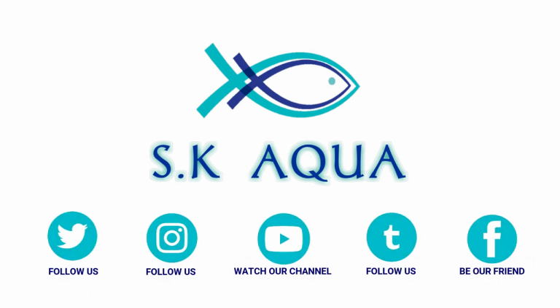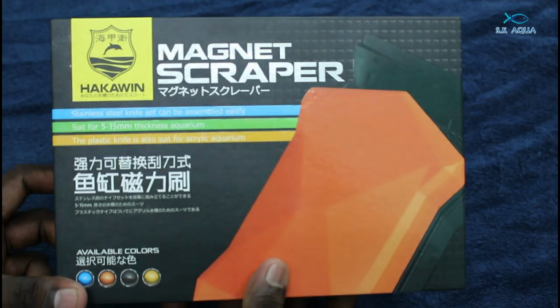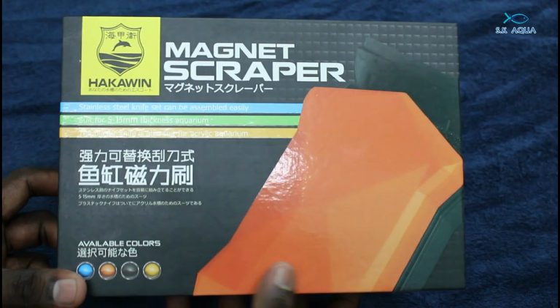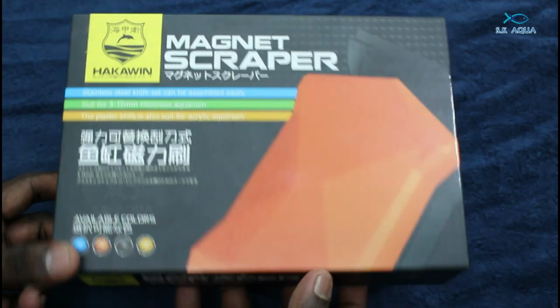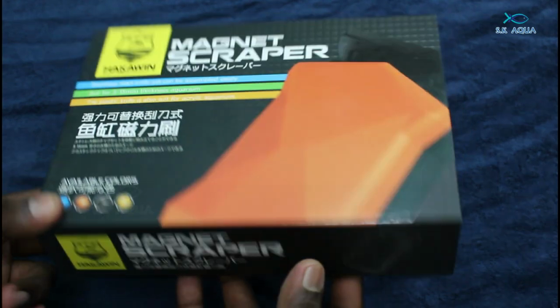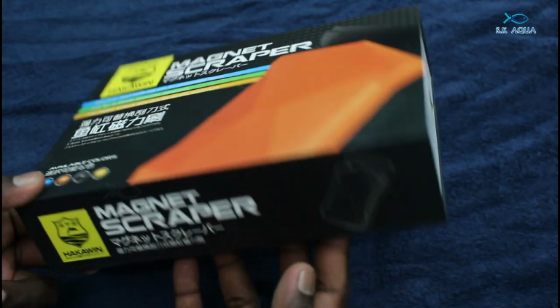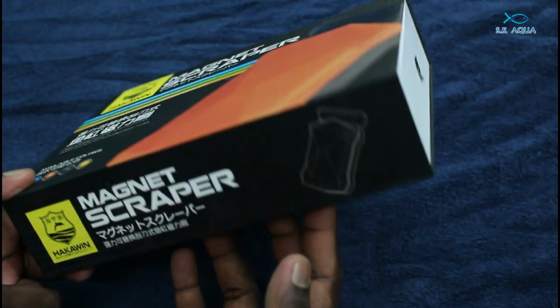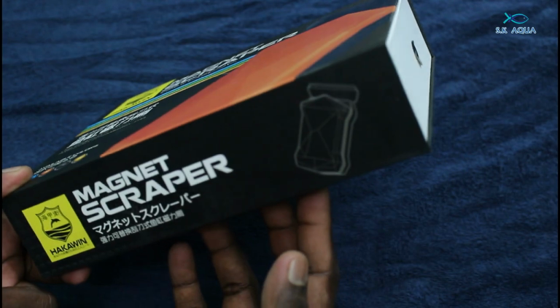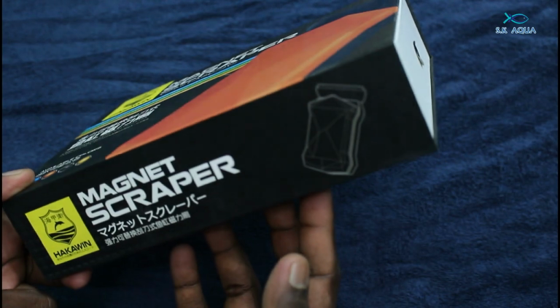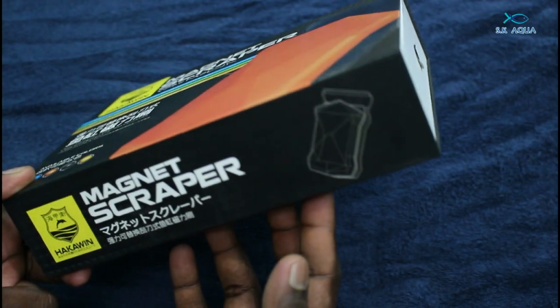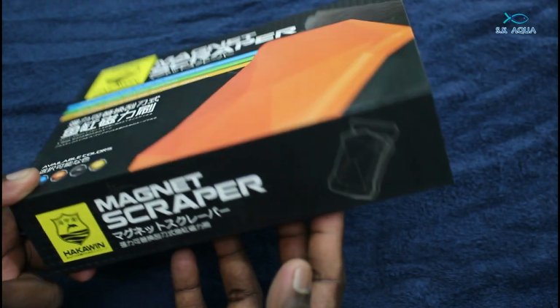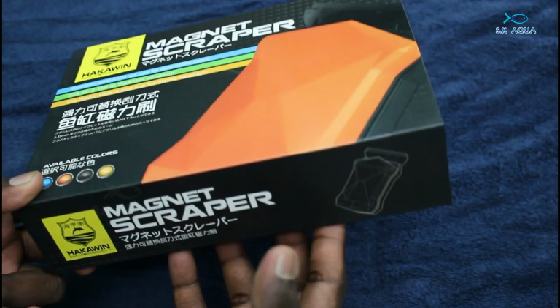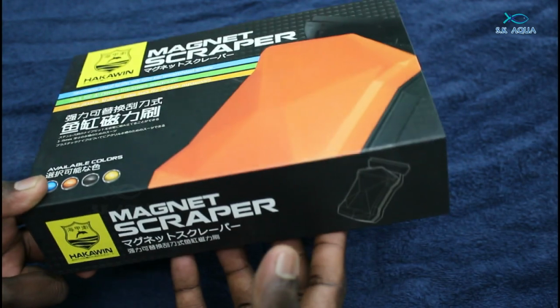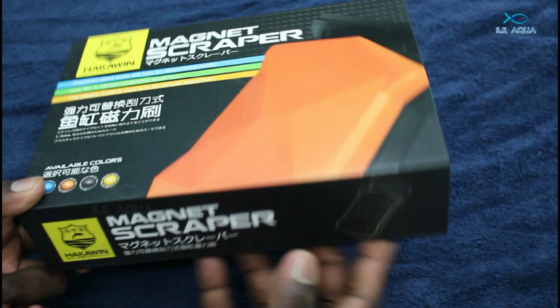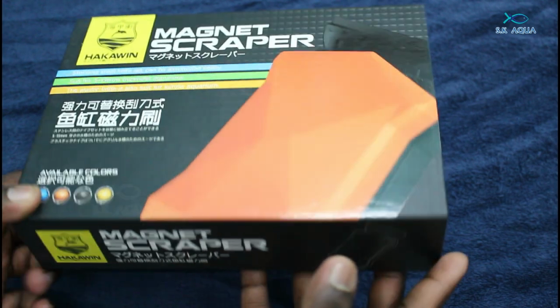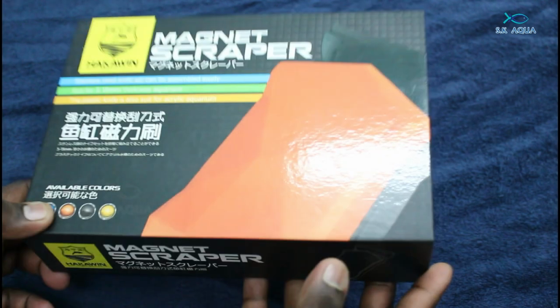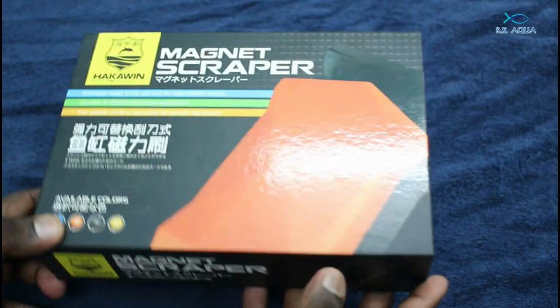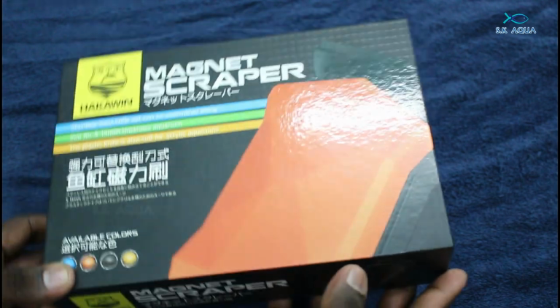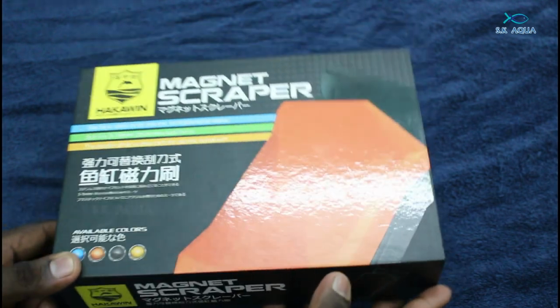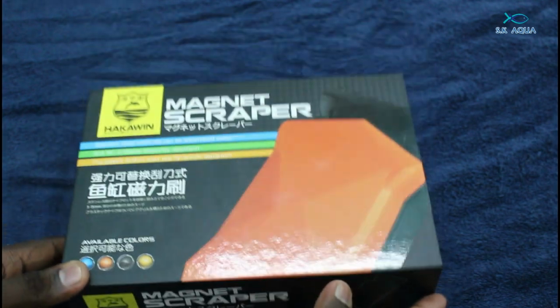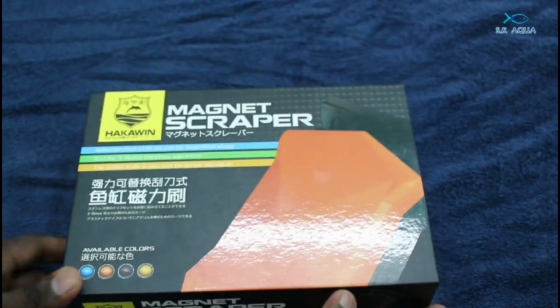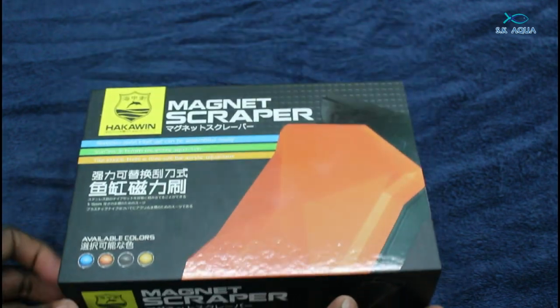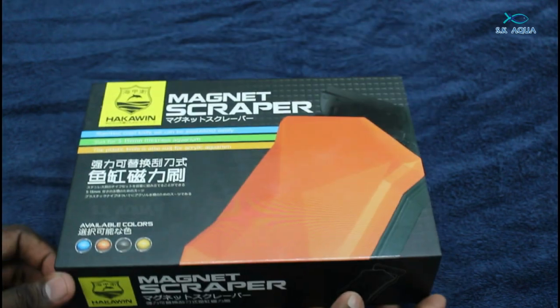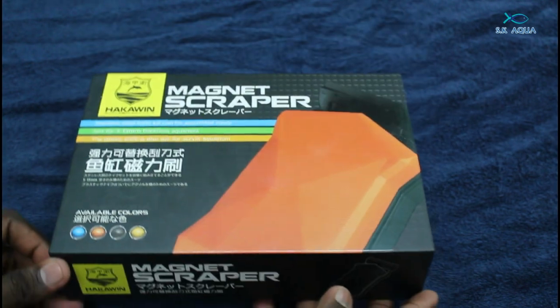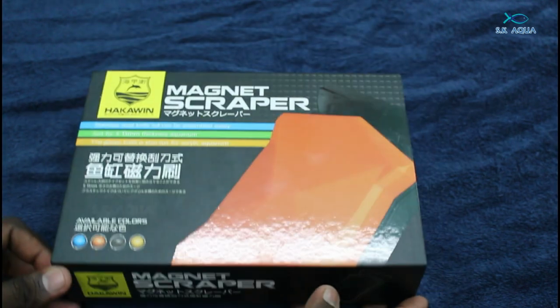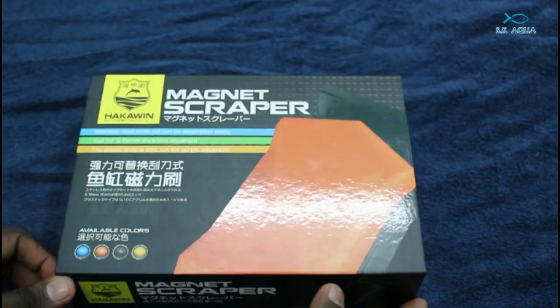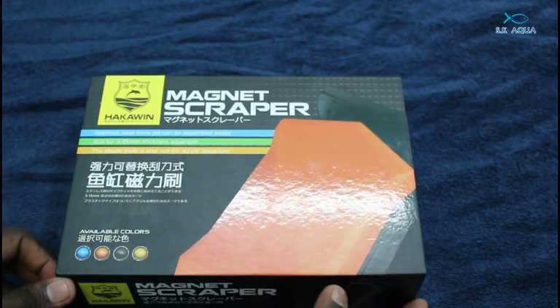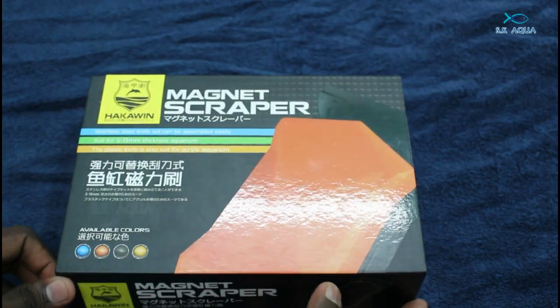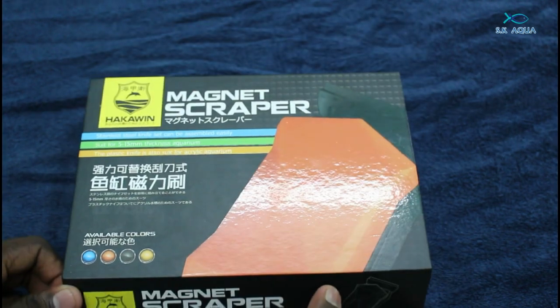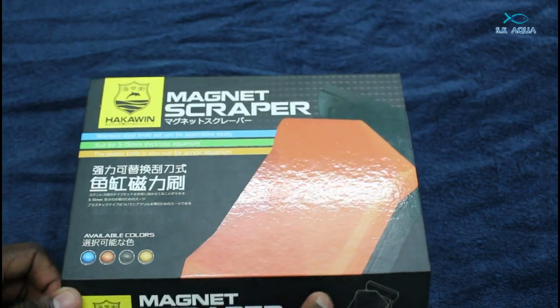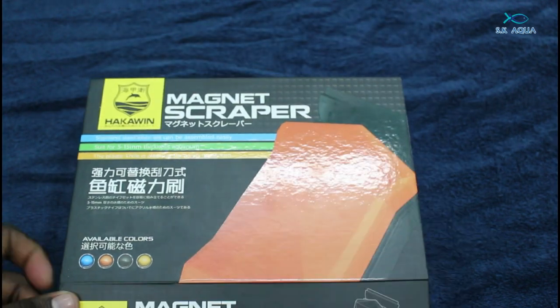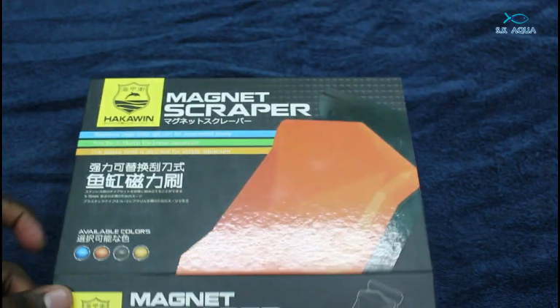Hello friends, welcome back to SK Aqua. We are going to talk about the topic of Magnet Scrub.